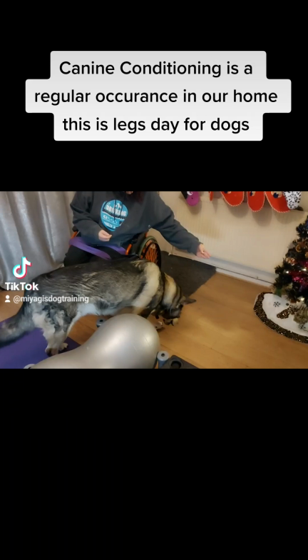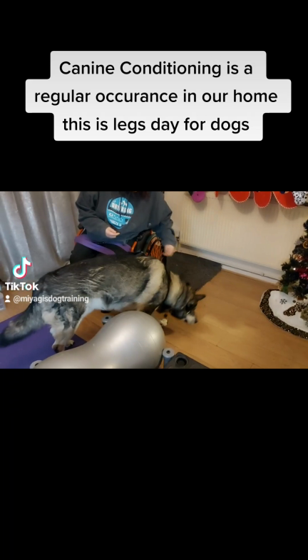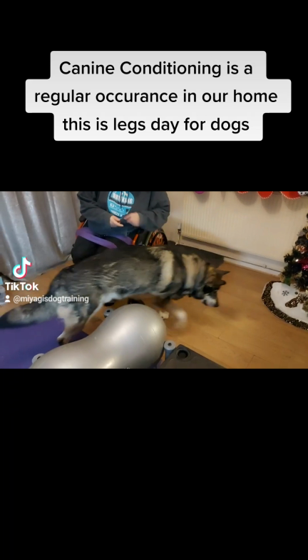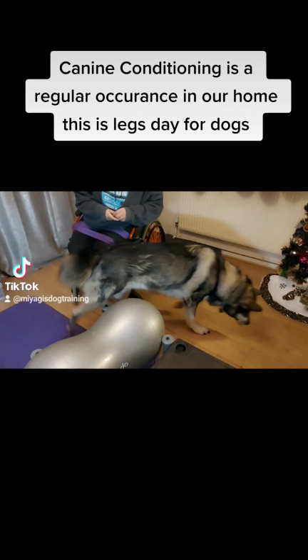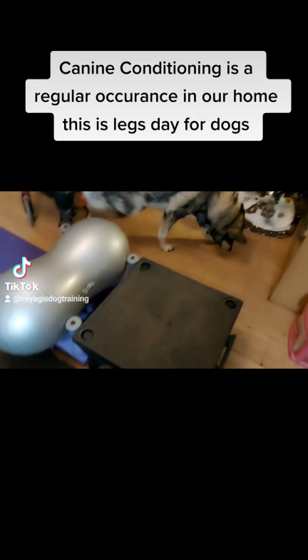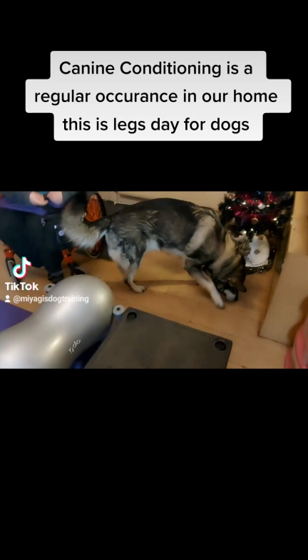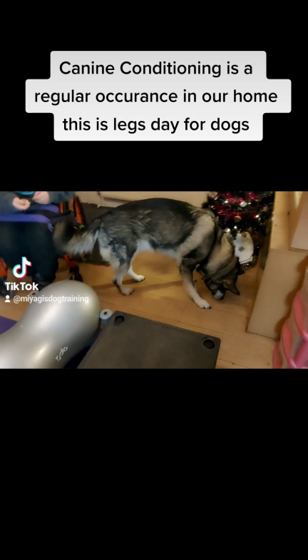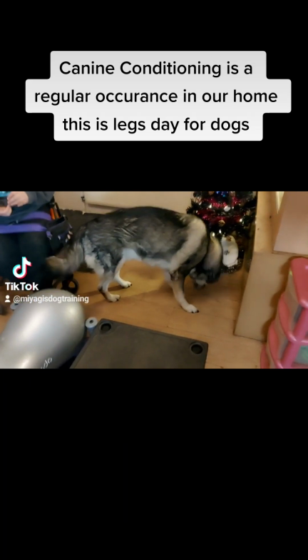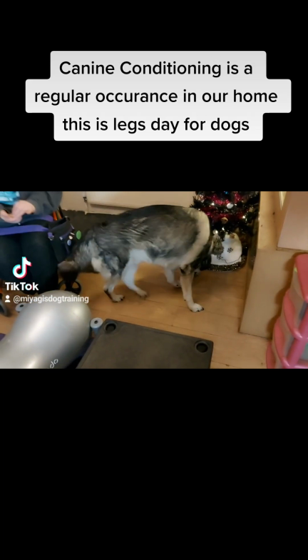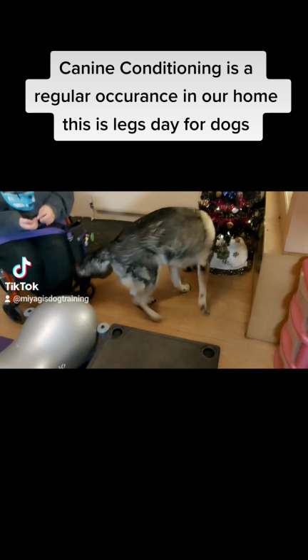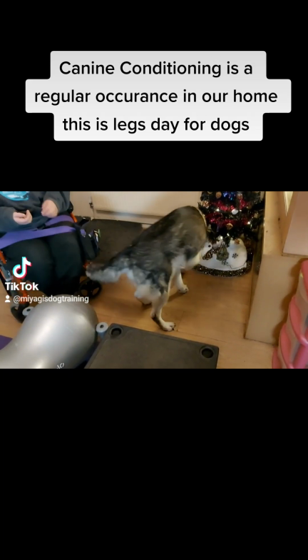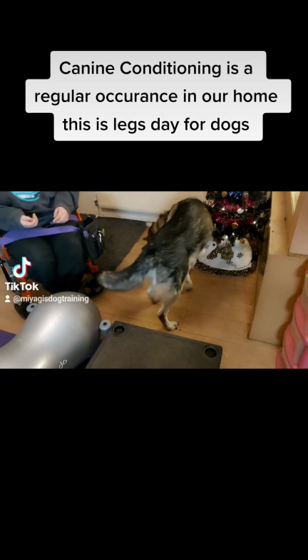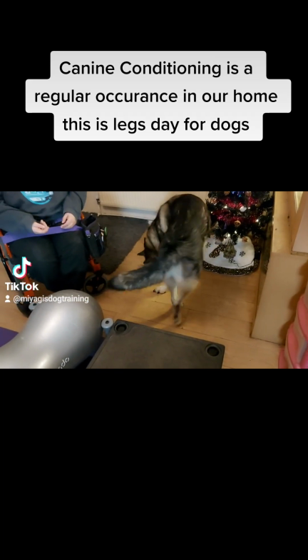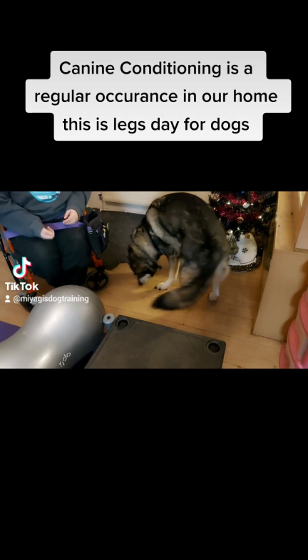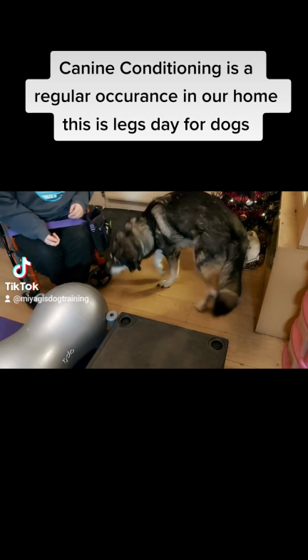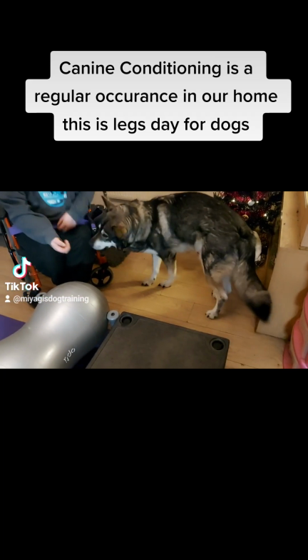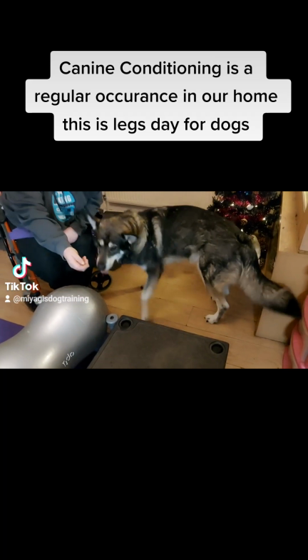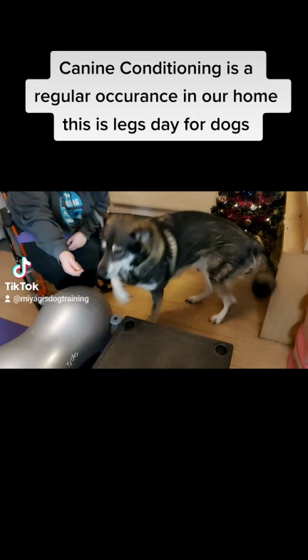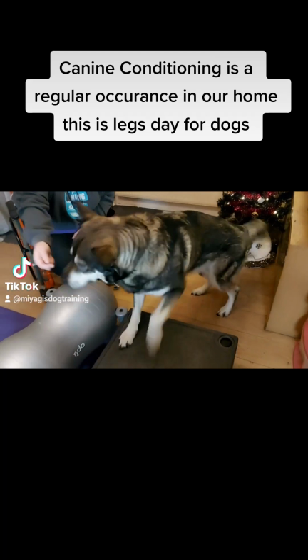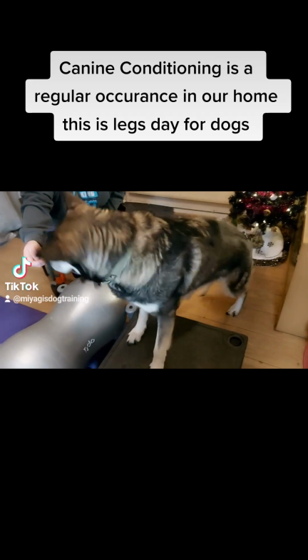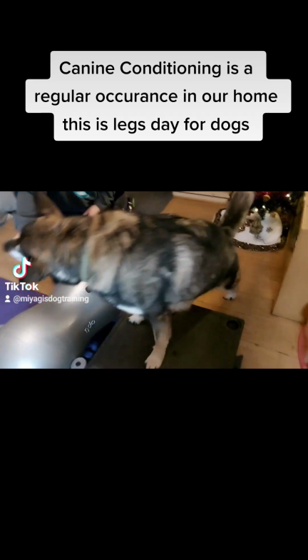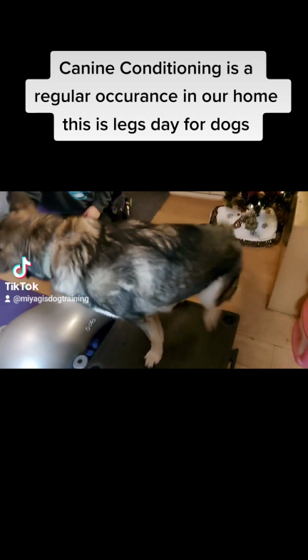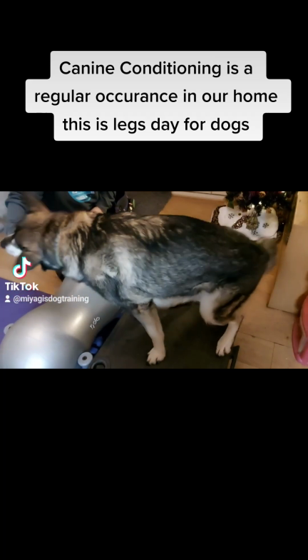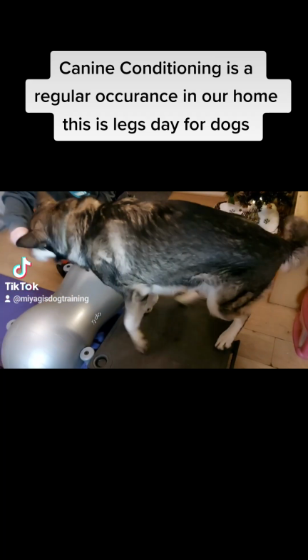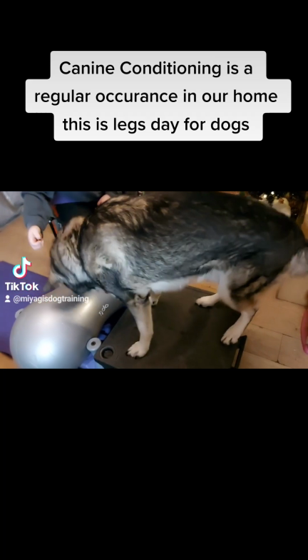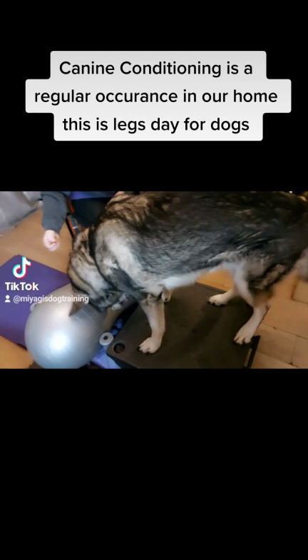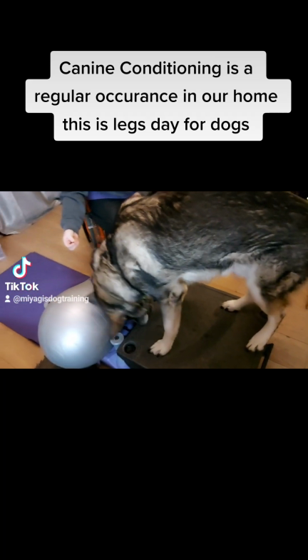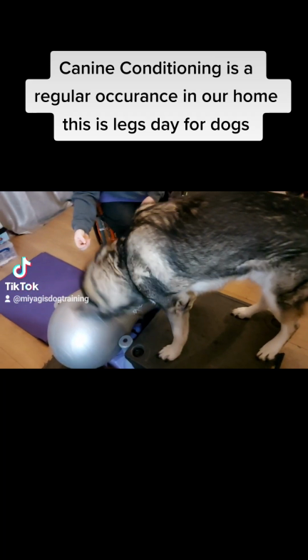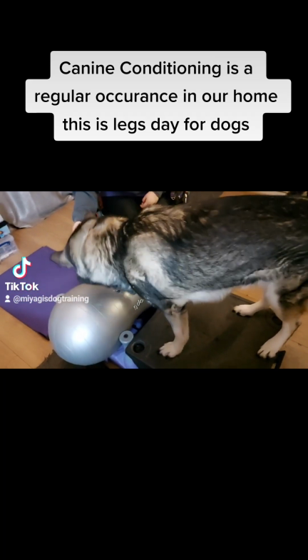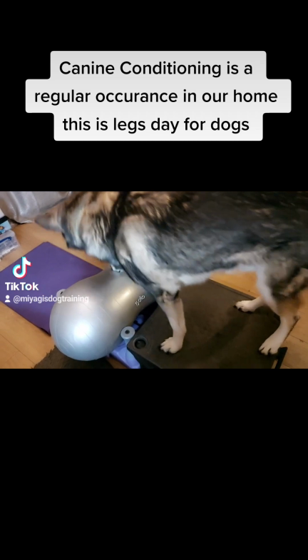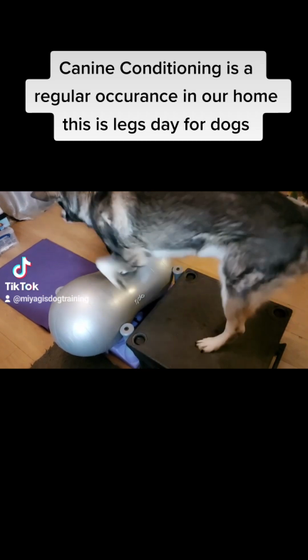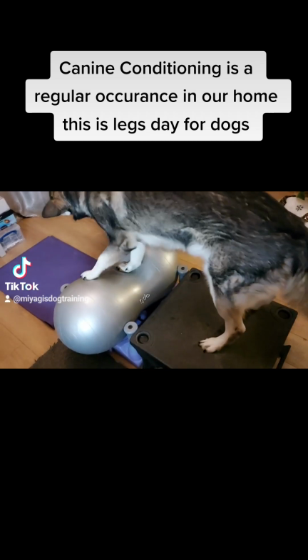Canine conditioning is a regular occurrence in our home — this is legs day for dogs.